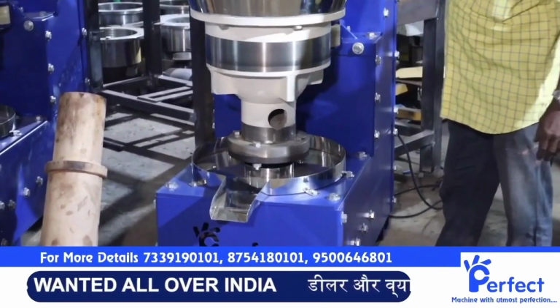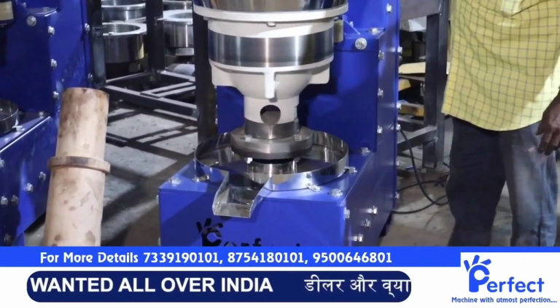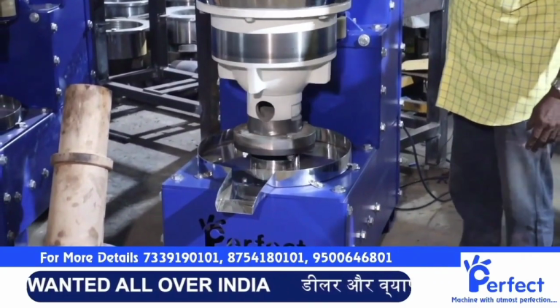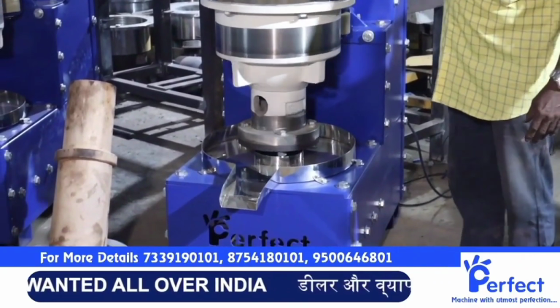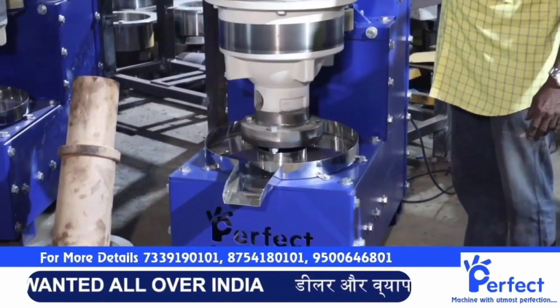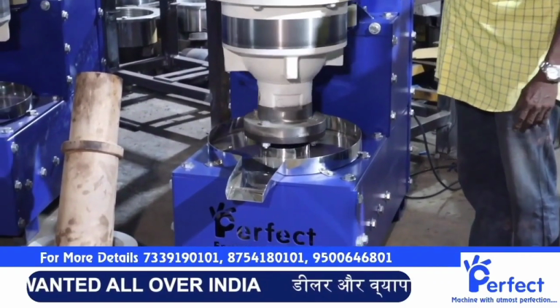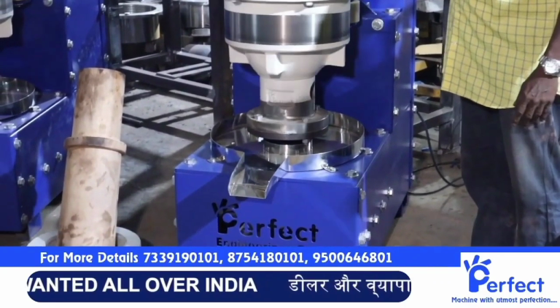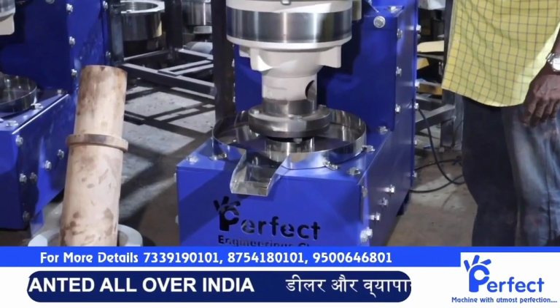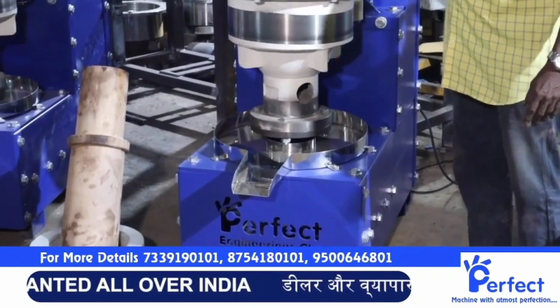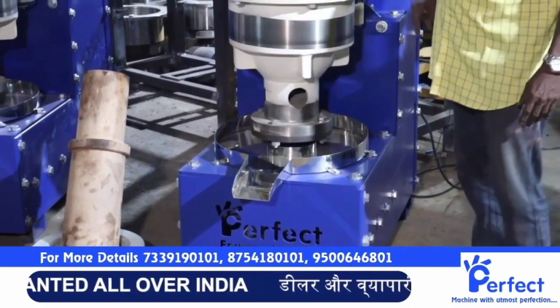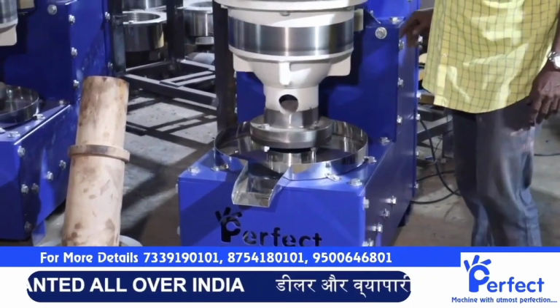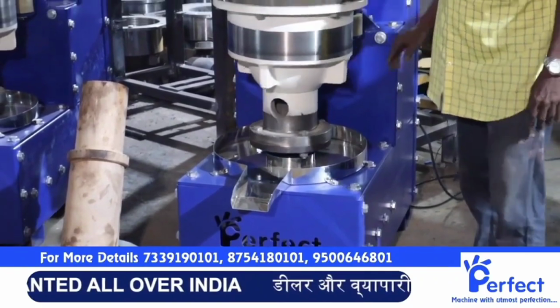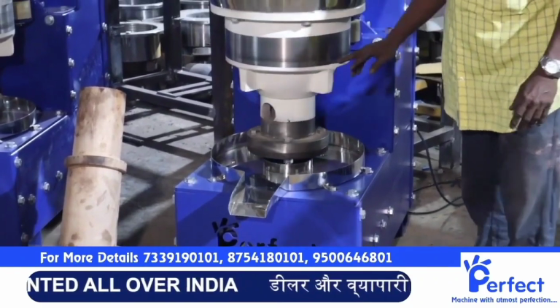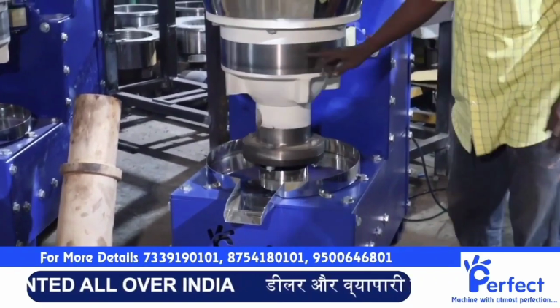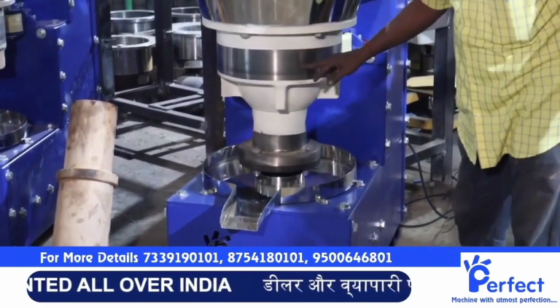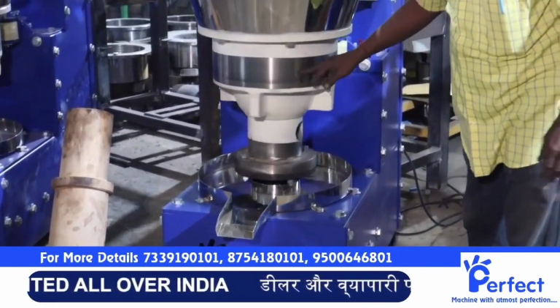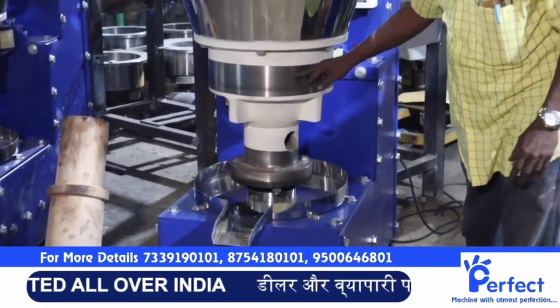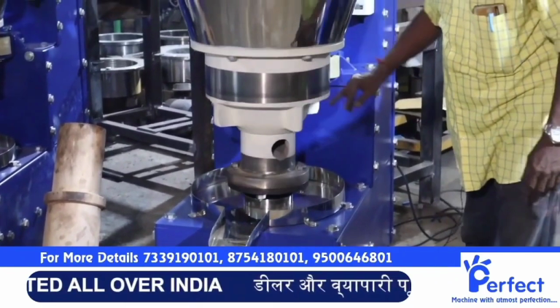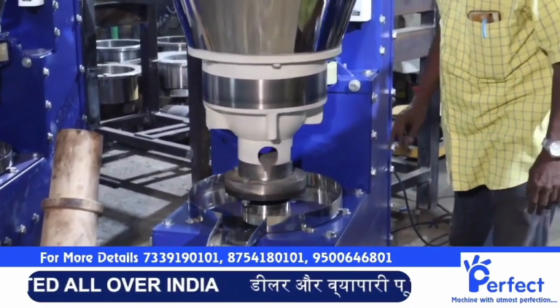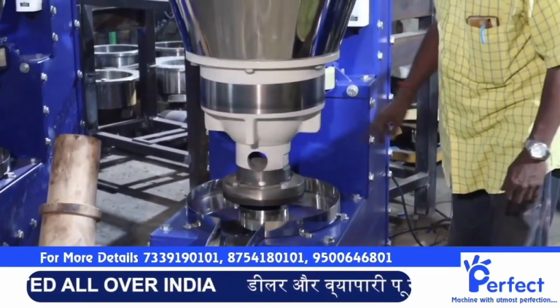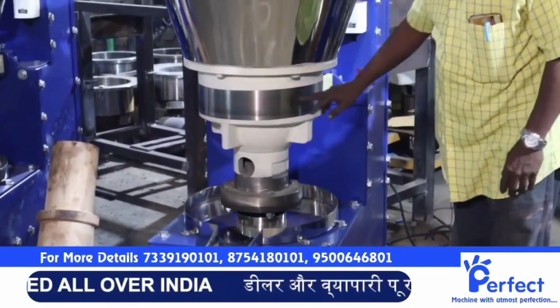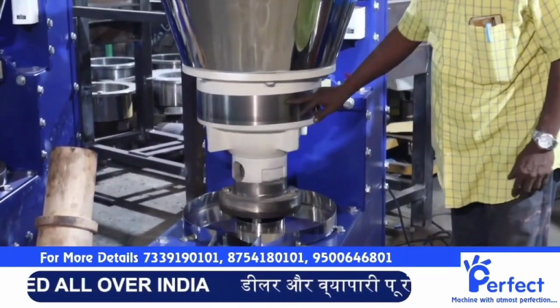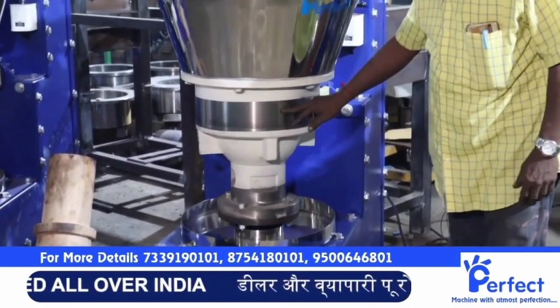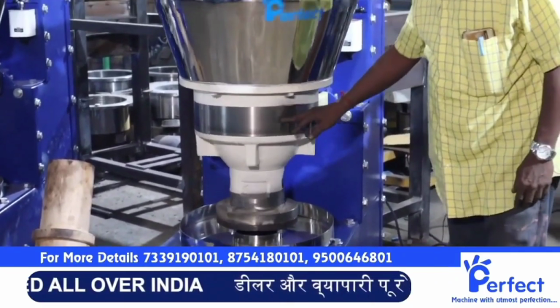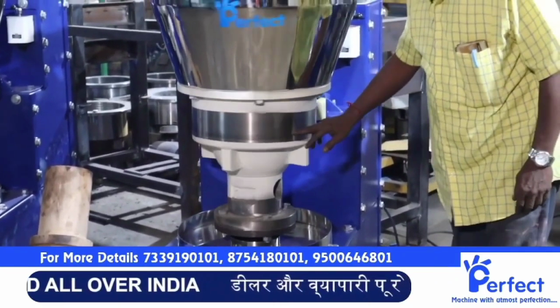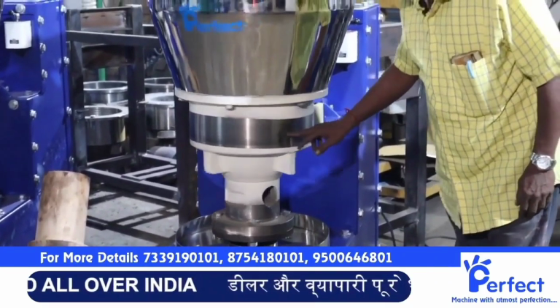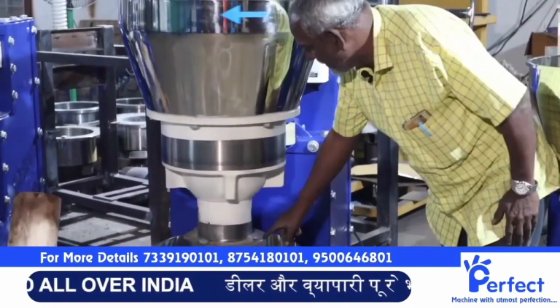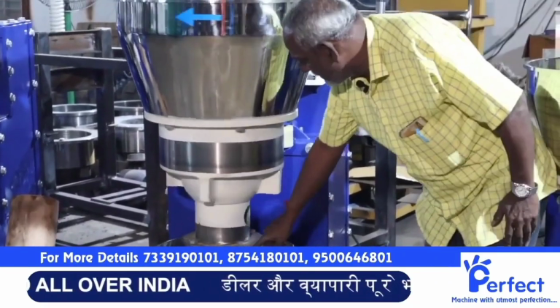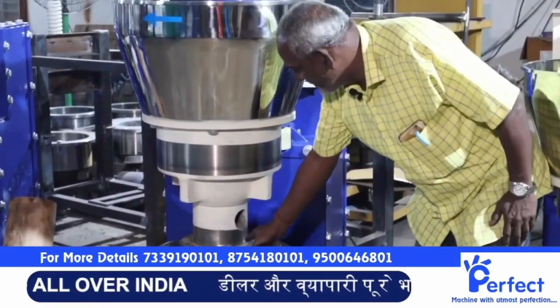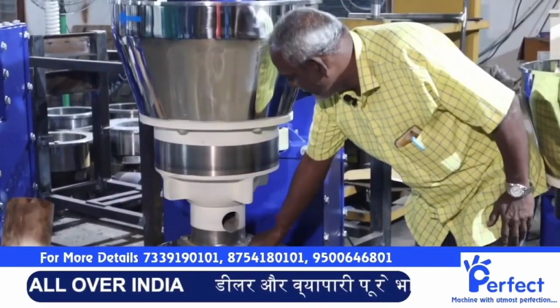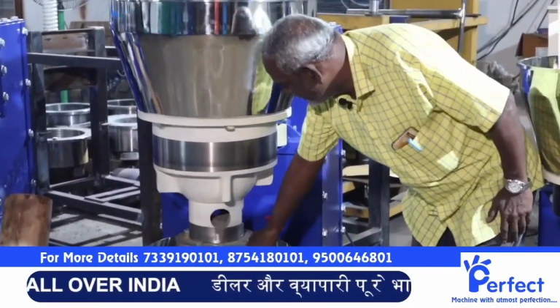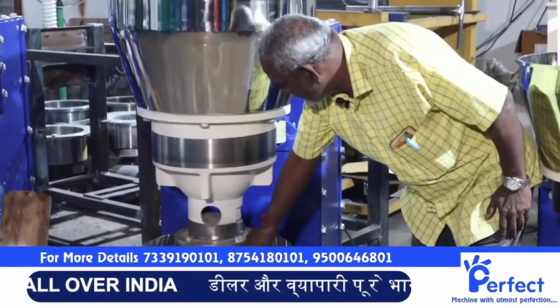We also have a stone. The hopper drum is 3-4-4-4-3.